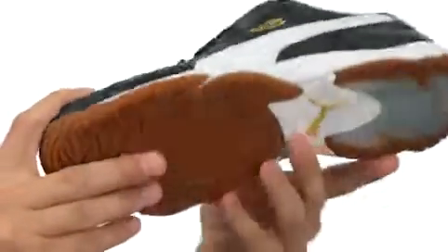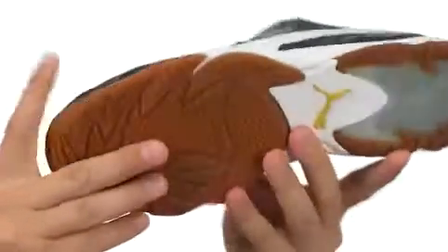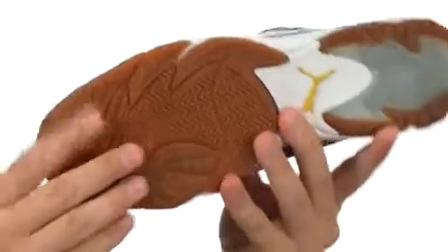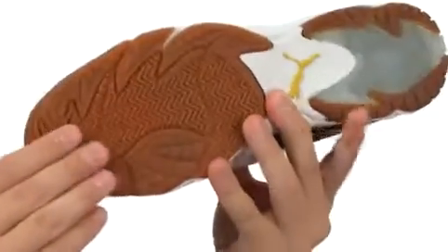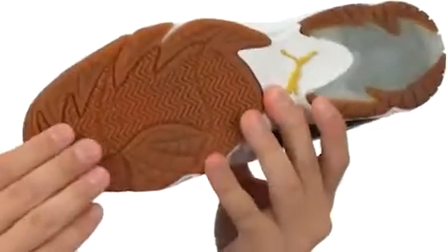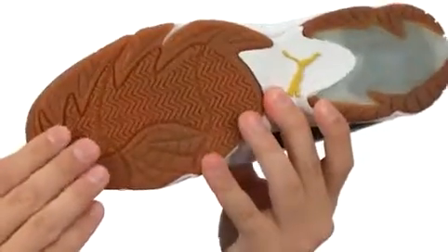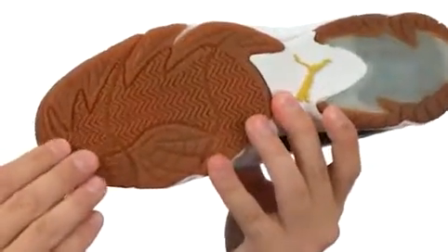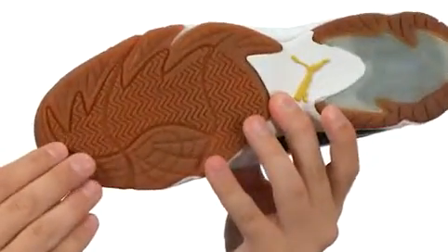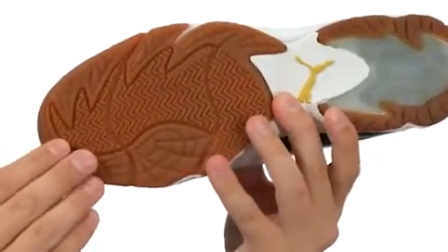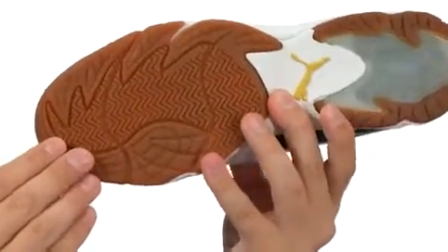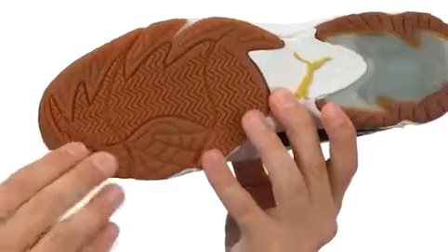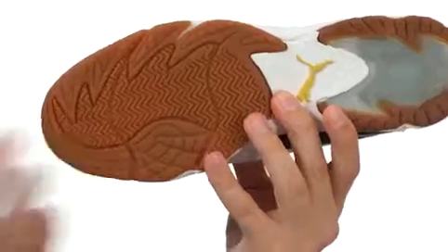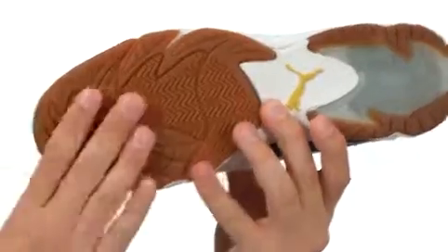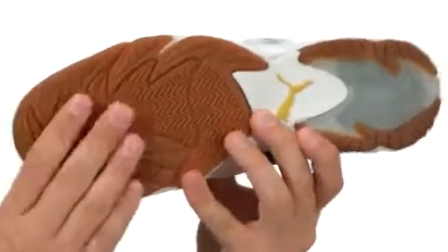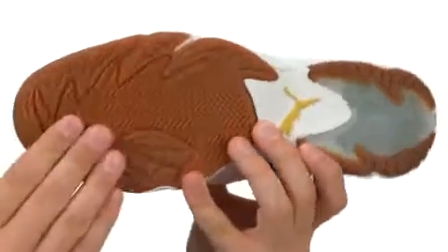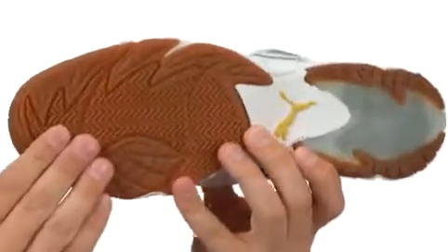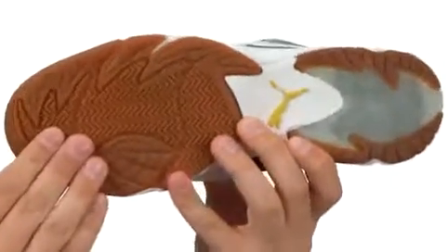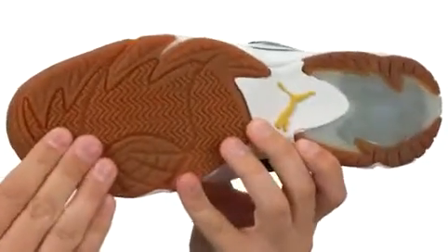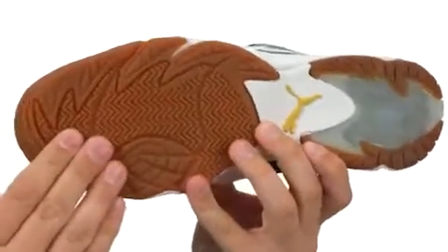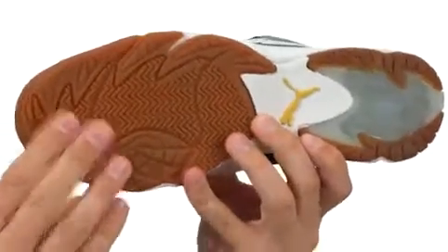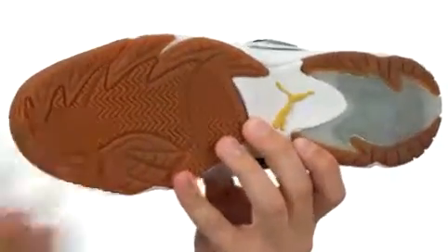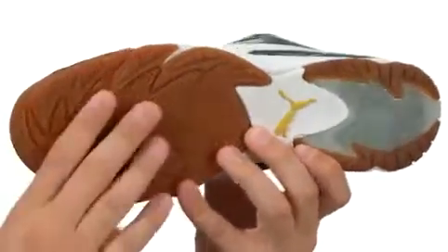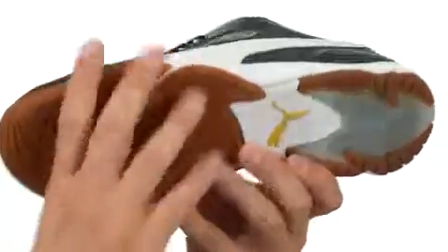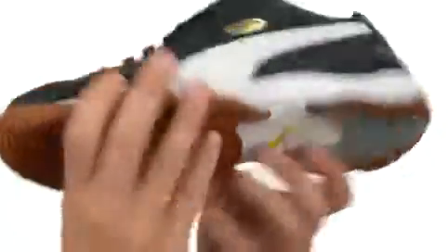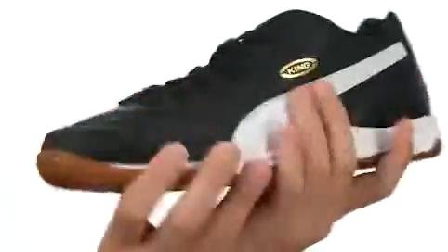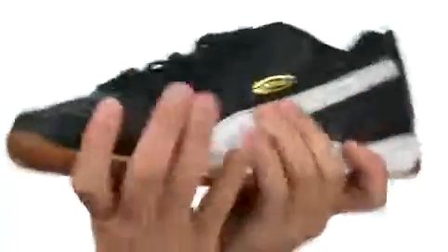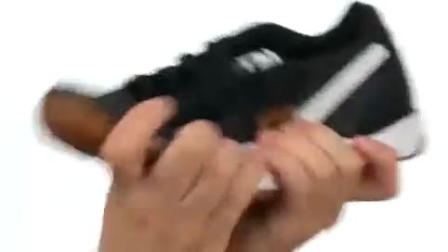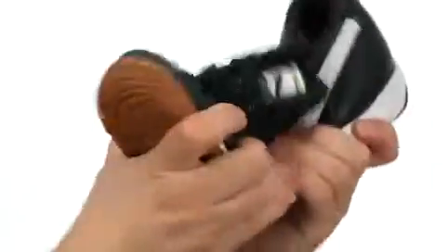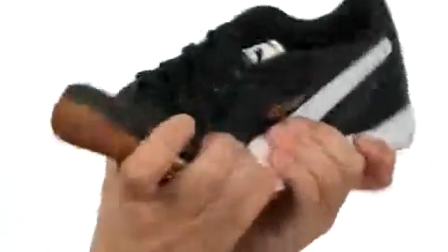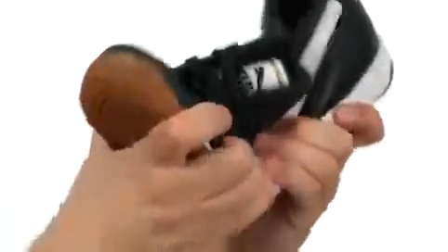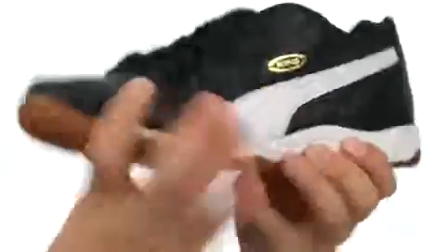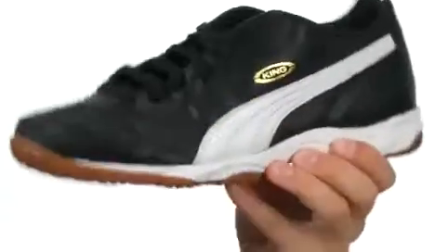Here on the bottom we have an Evertrek non-marking indoor outsole that is made out of a very durable rubber compound that will give you great abrasion resistance and flexibility.